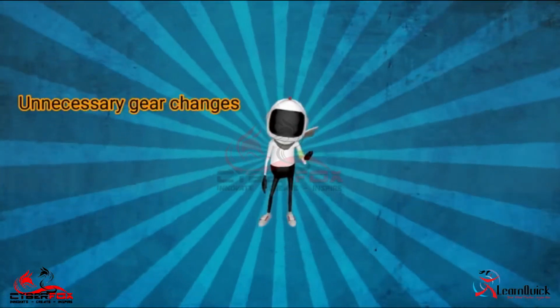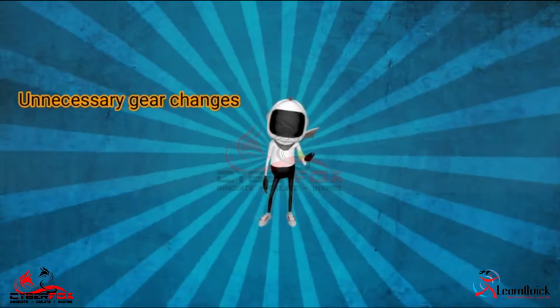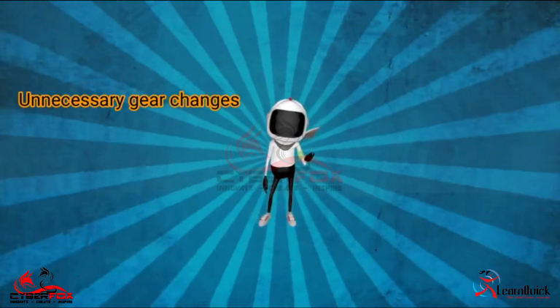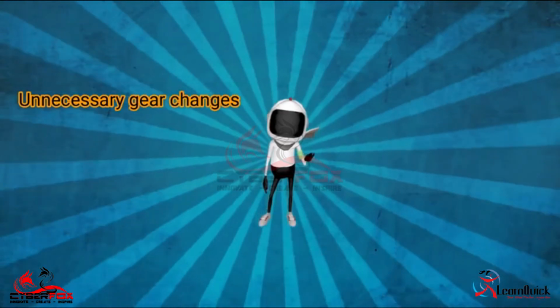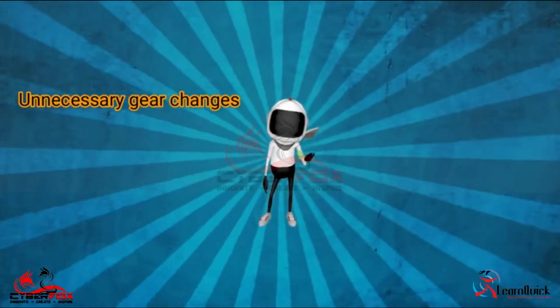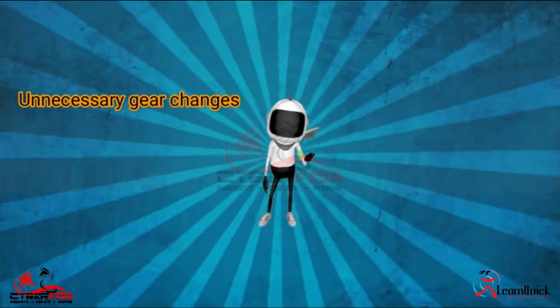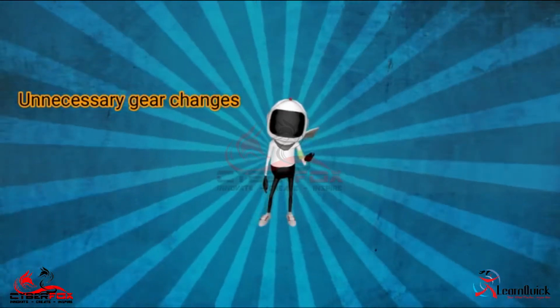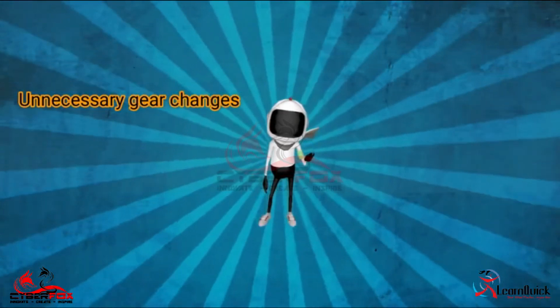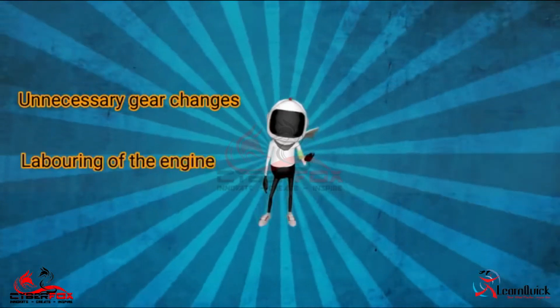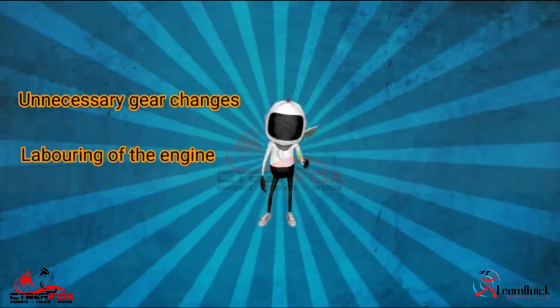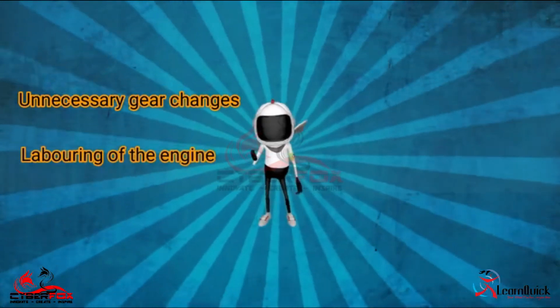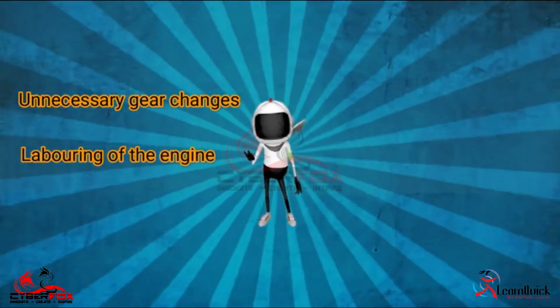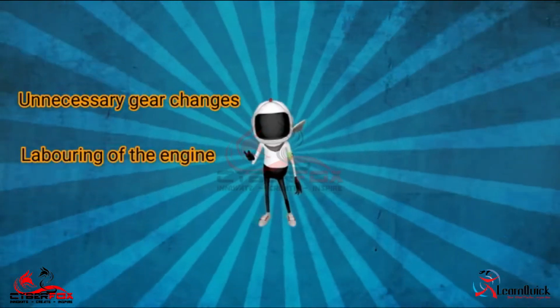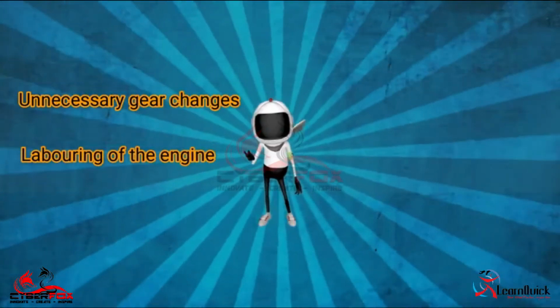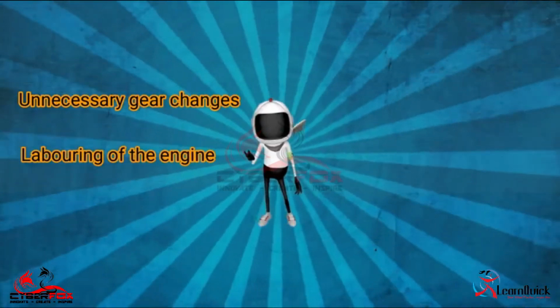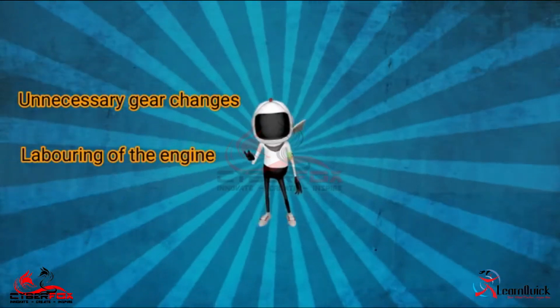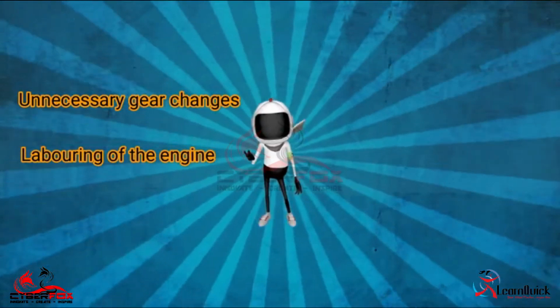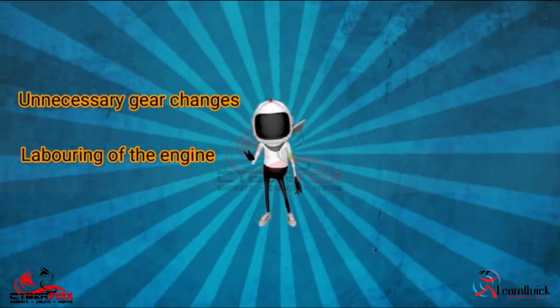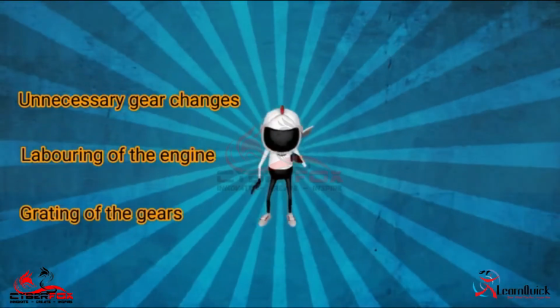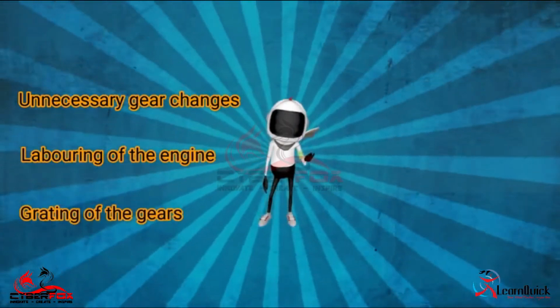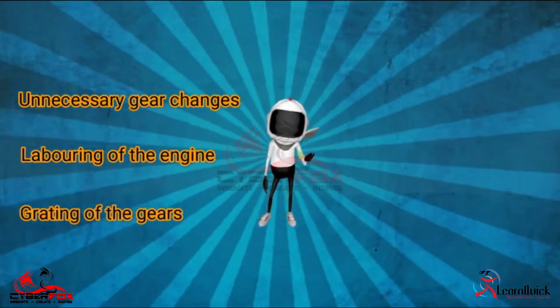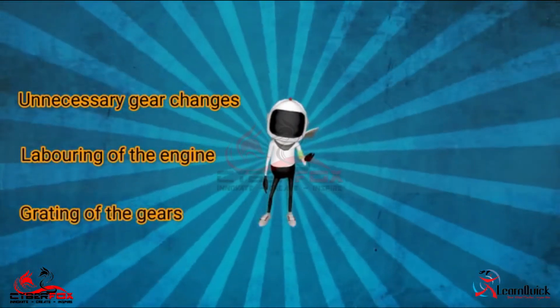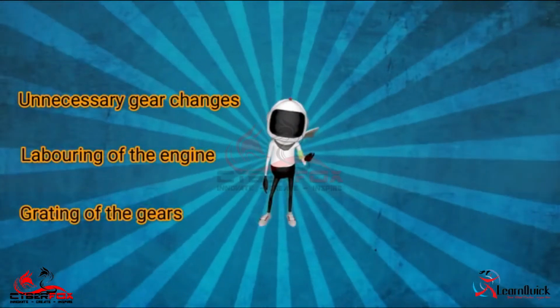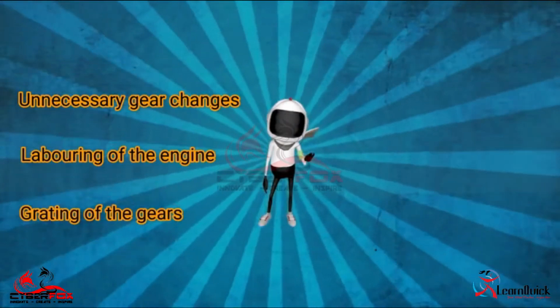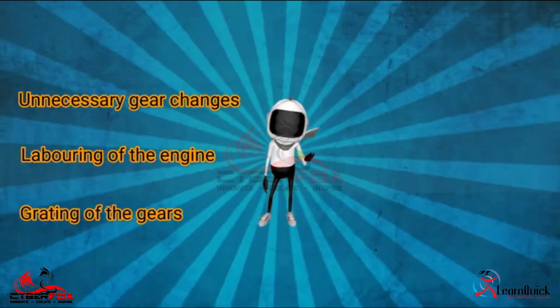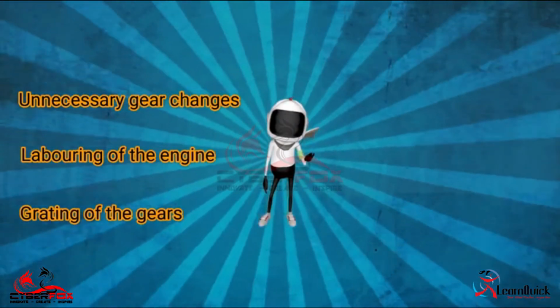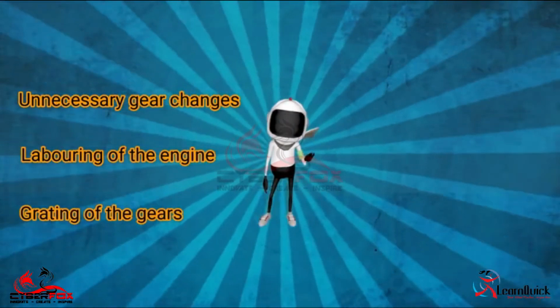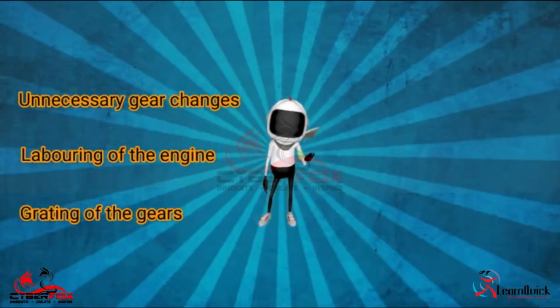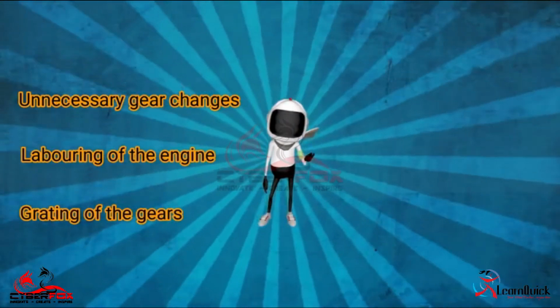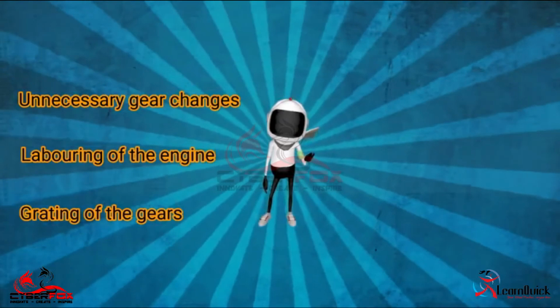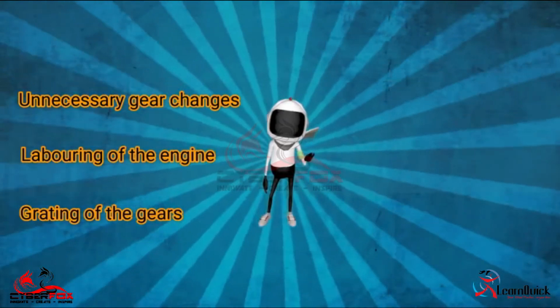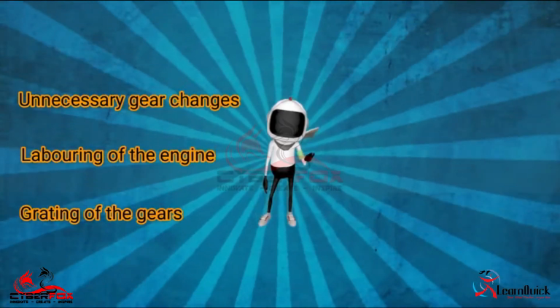Unnecessary gear changes, labouring of the engine, or grating of the gears will be penalized.